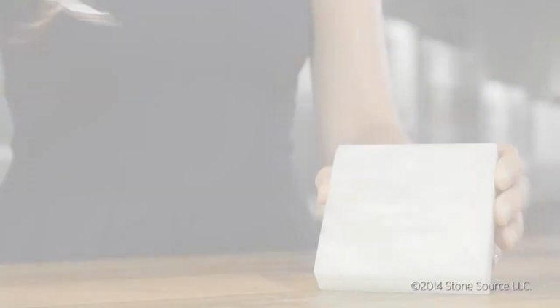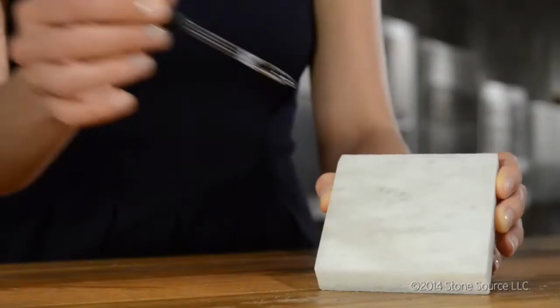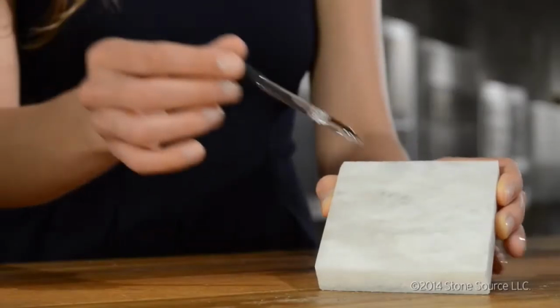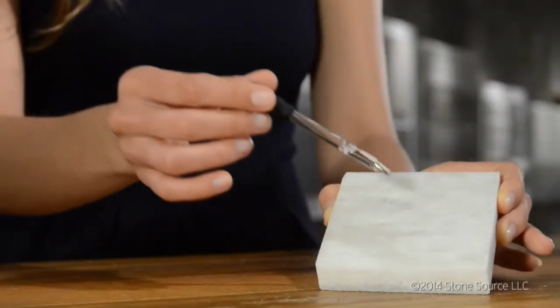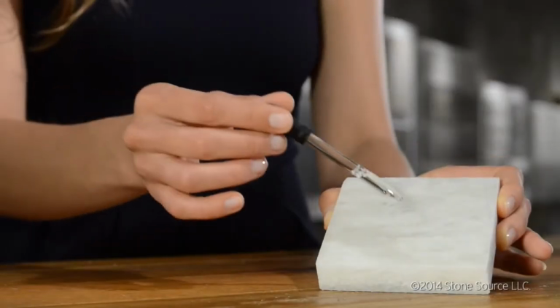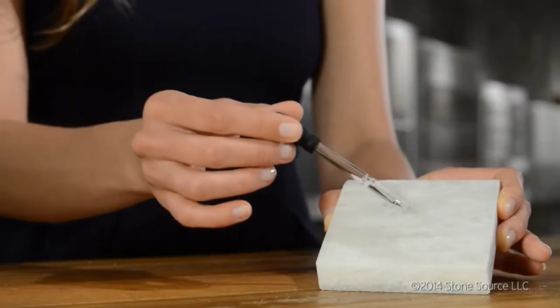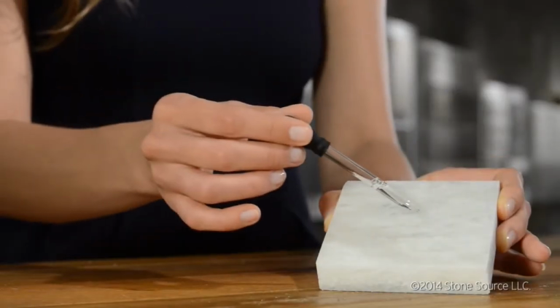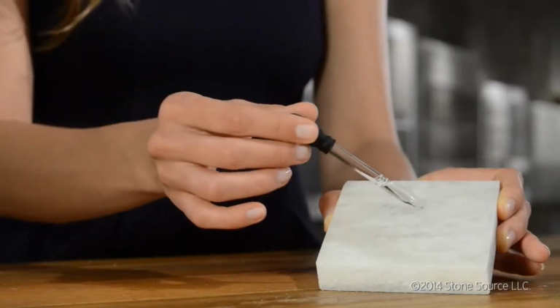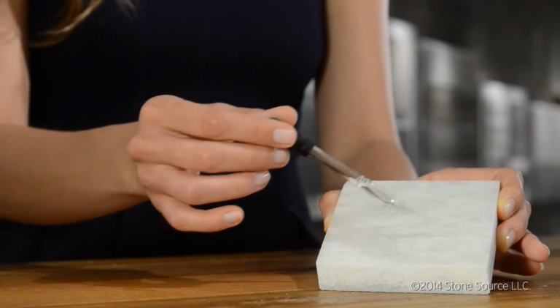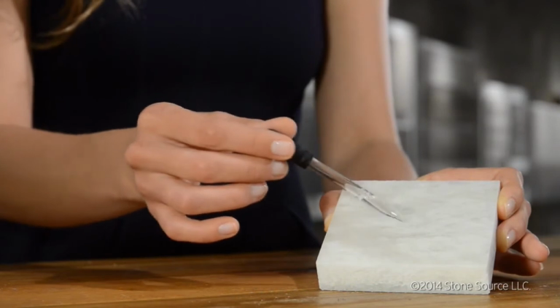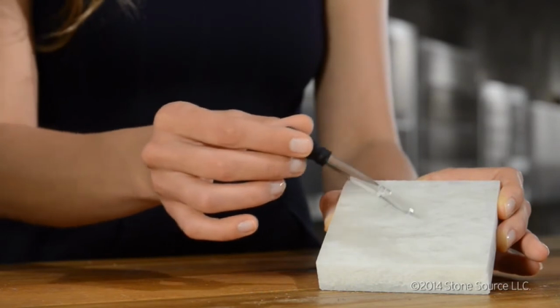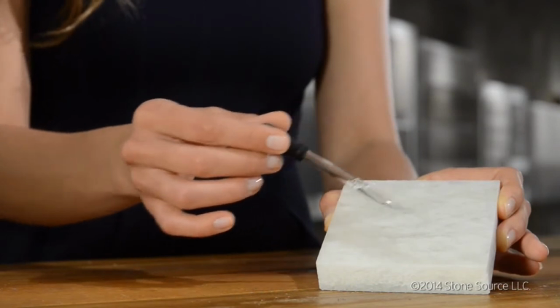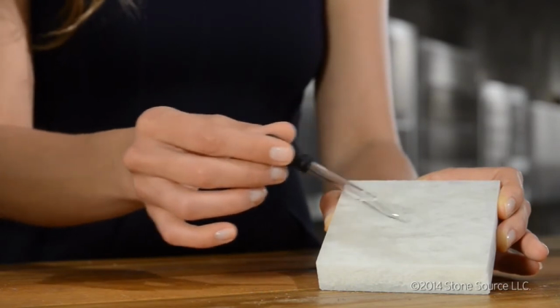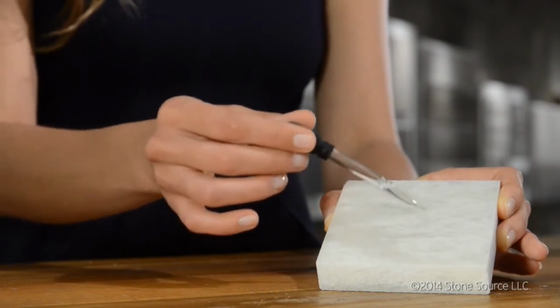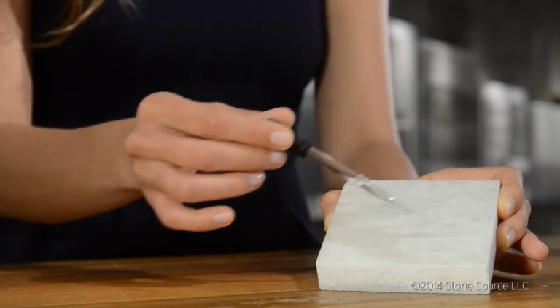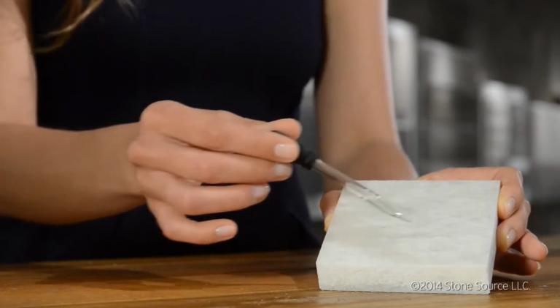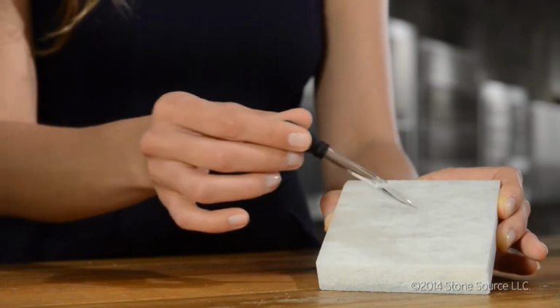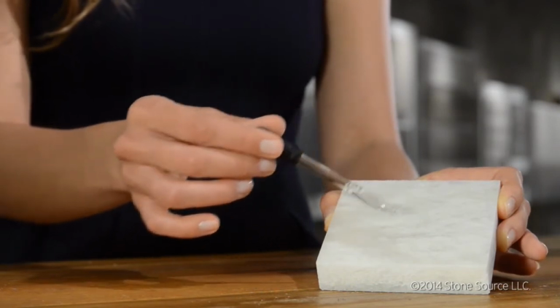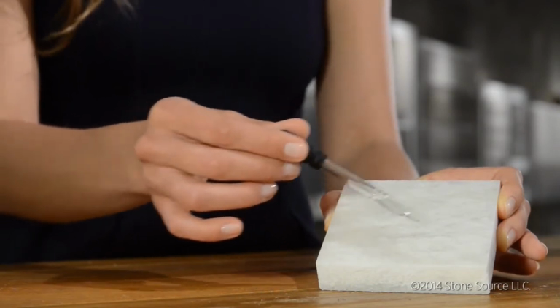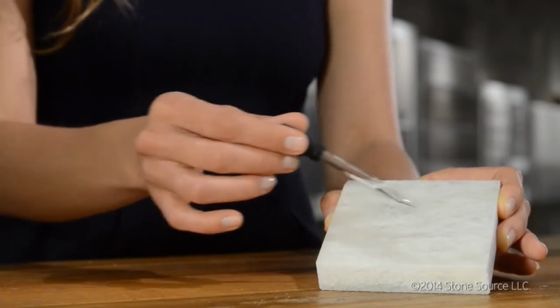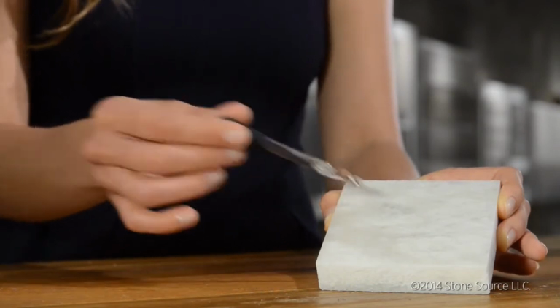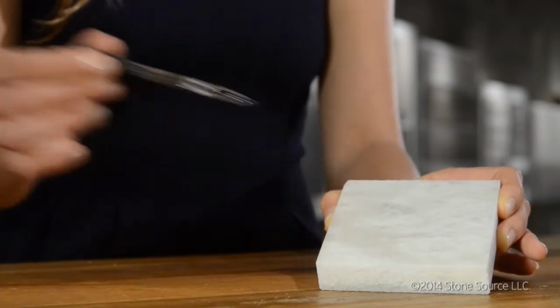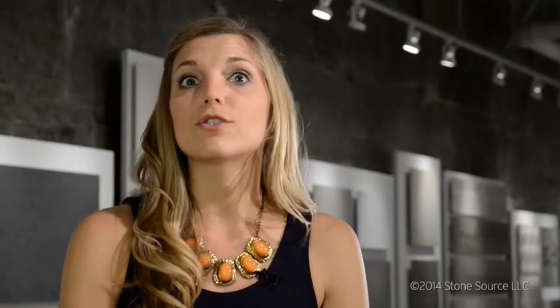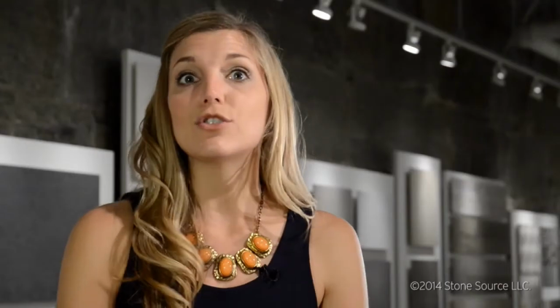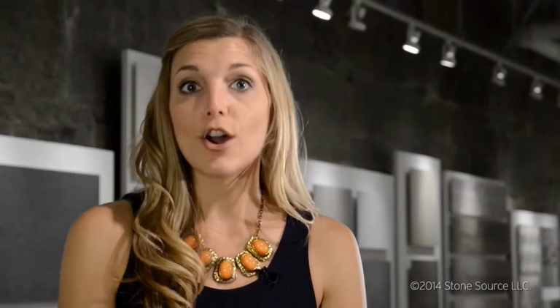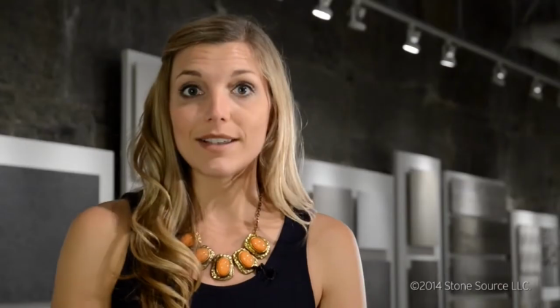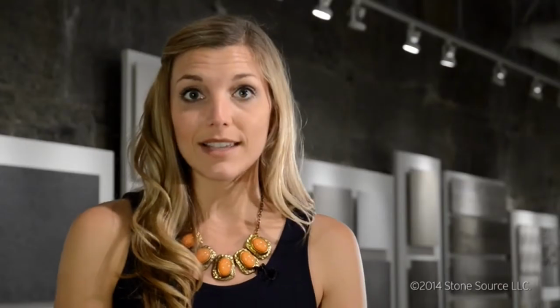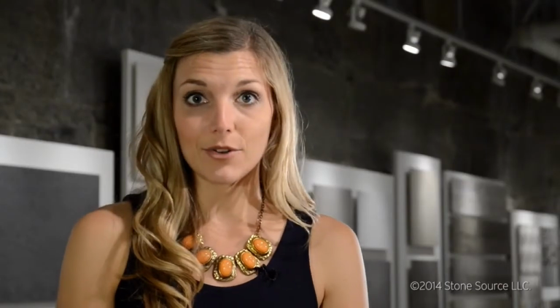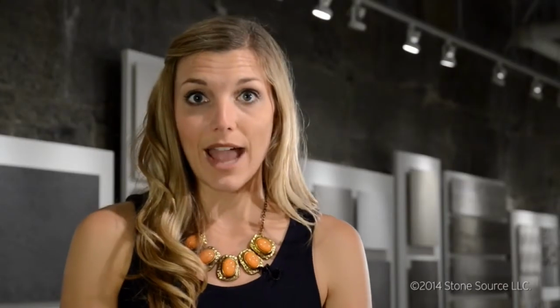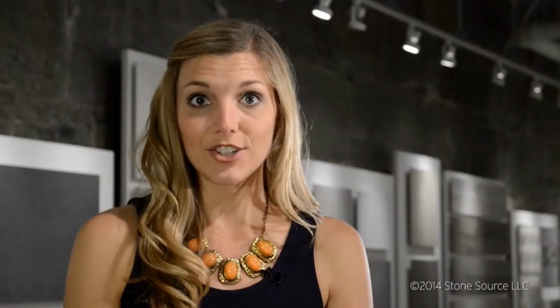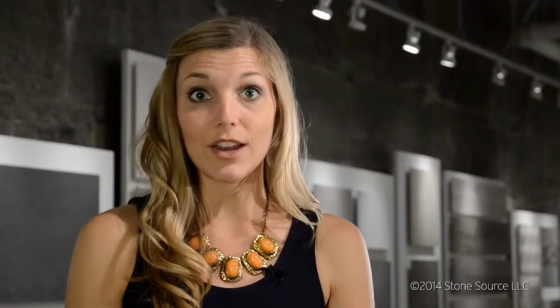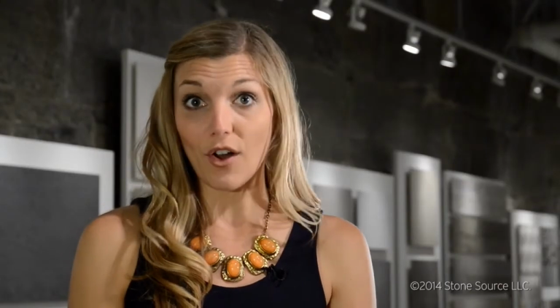Now this is quartzite. Note that there's no acidic reaction at all.